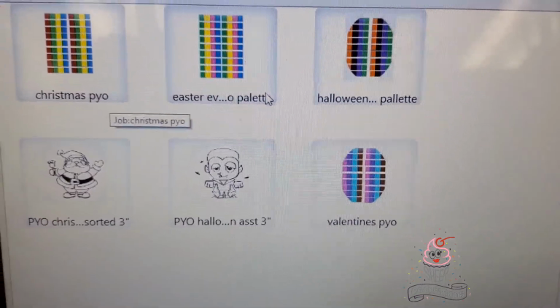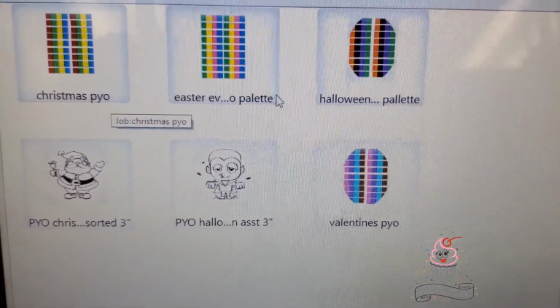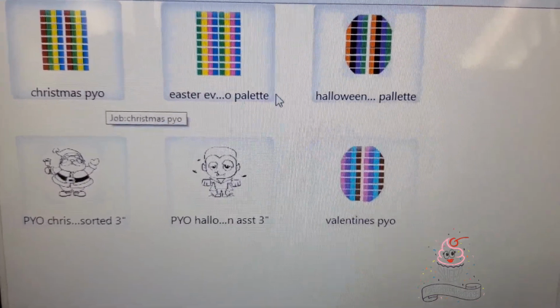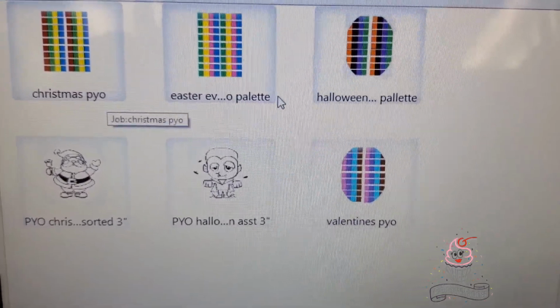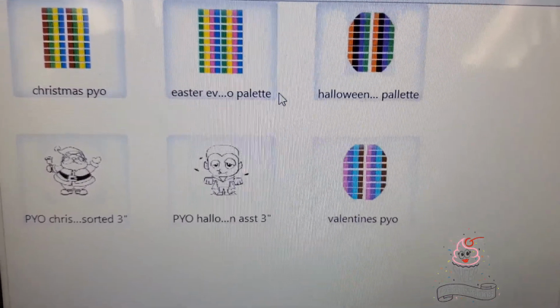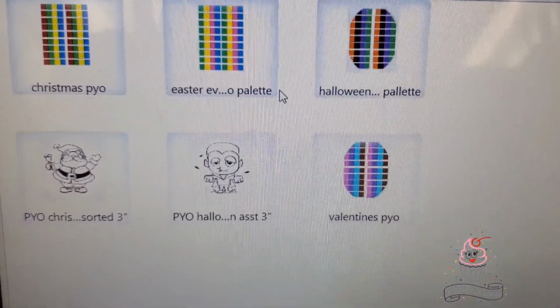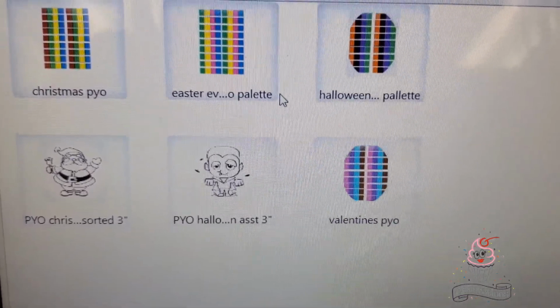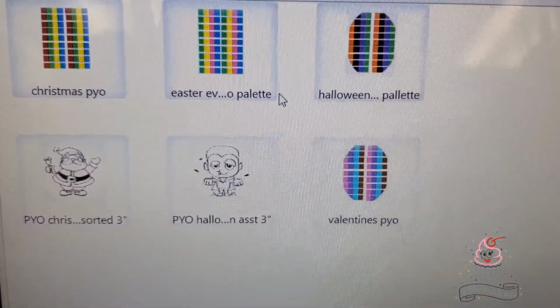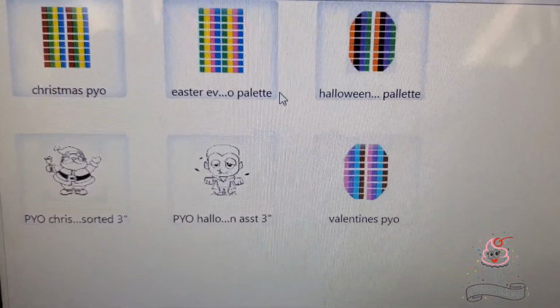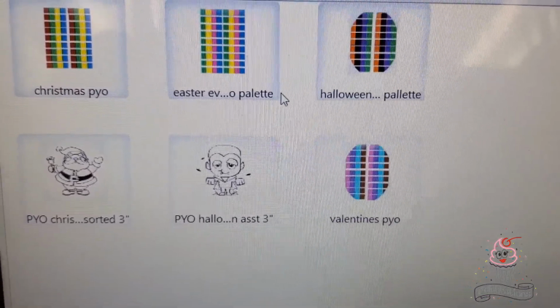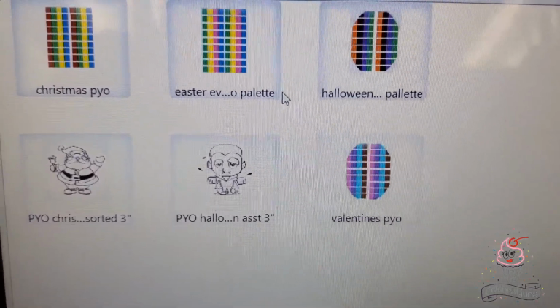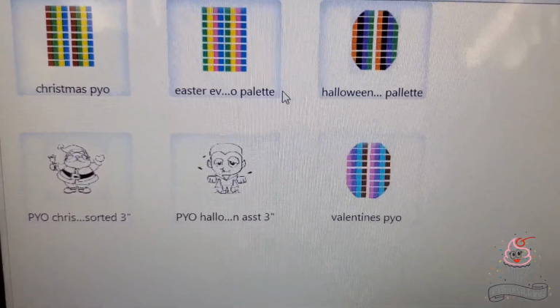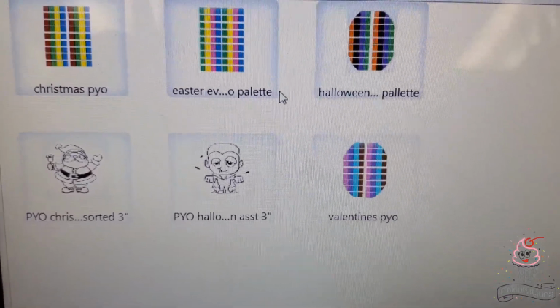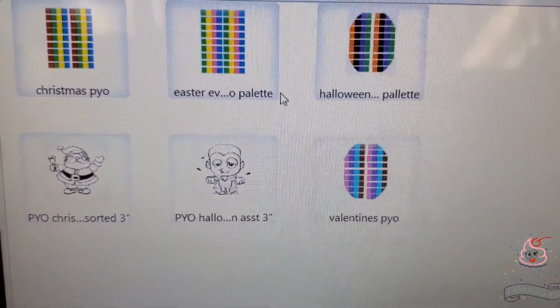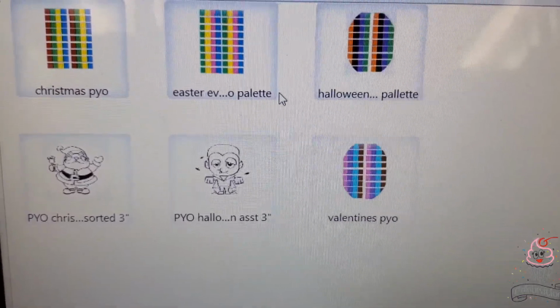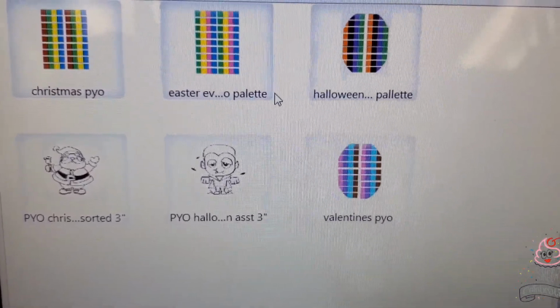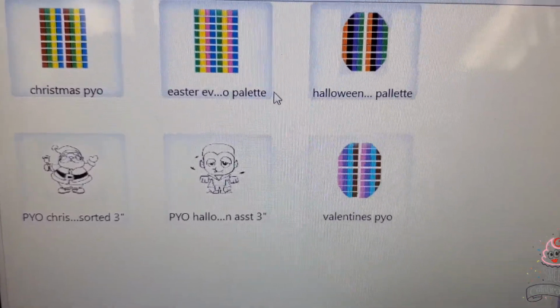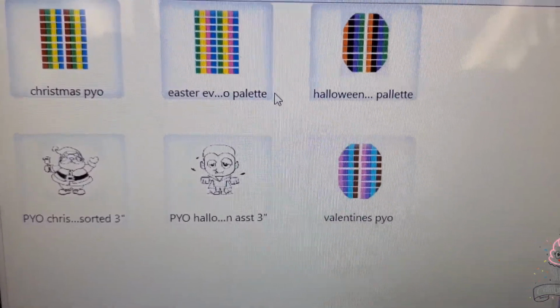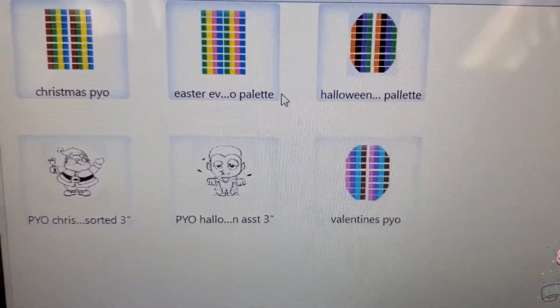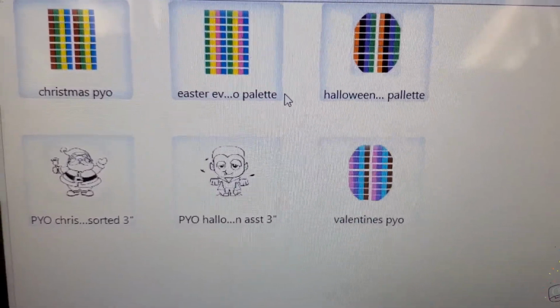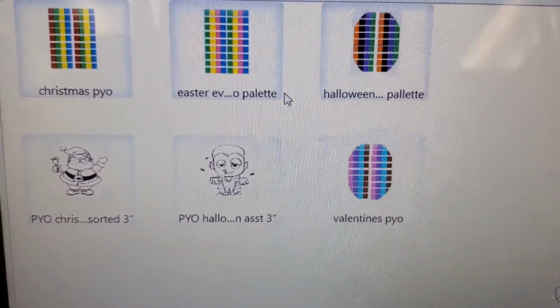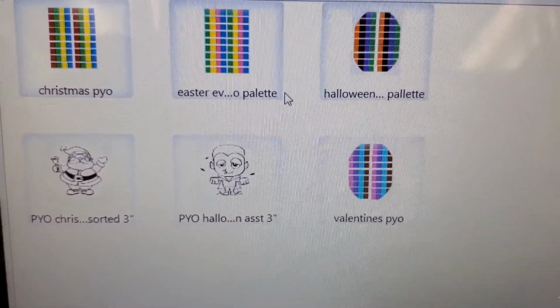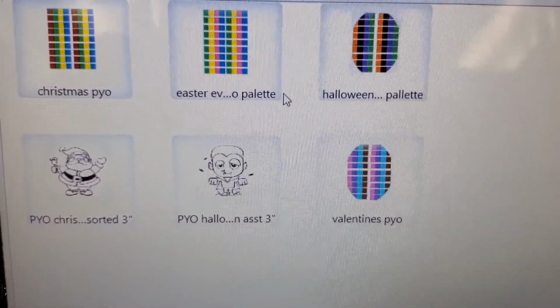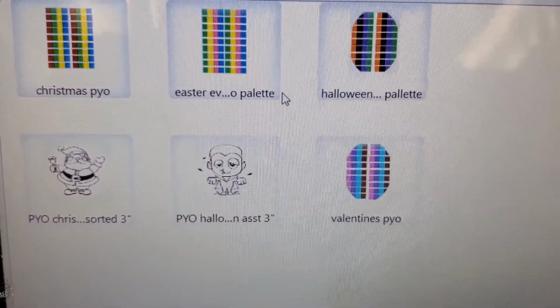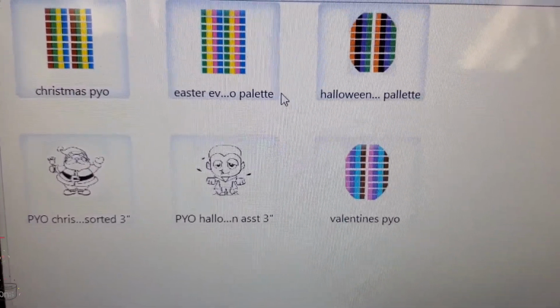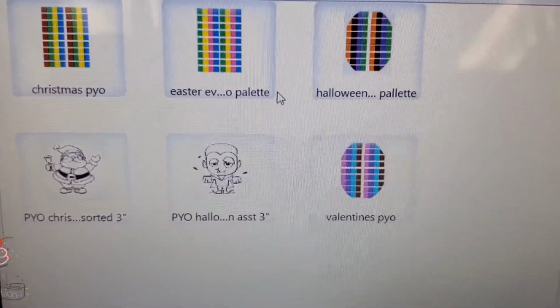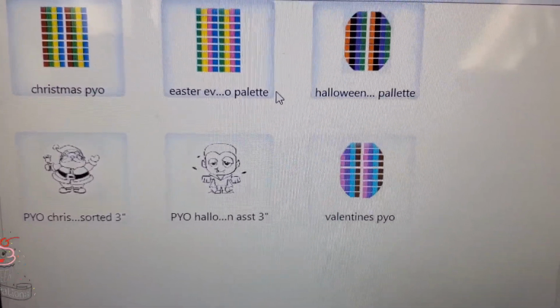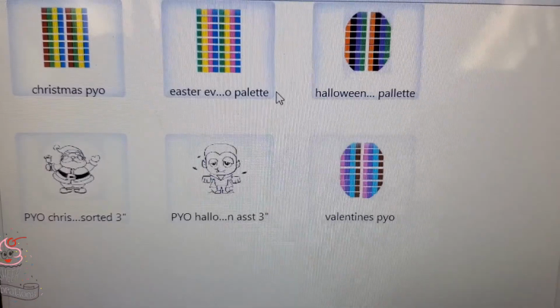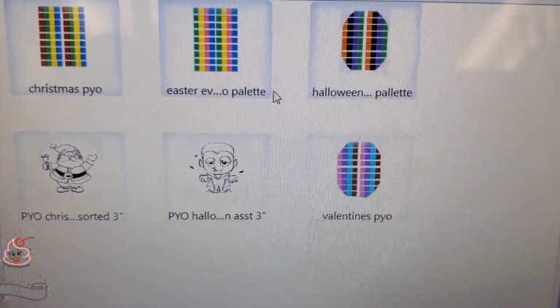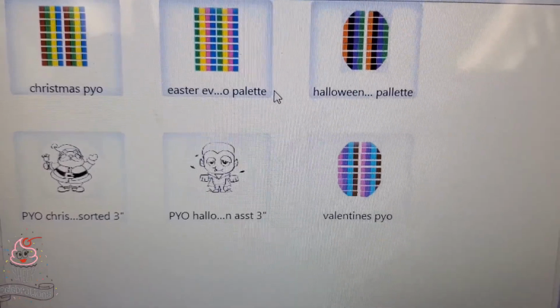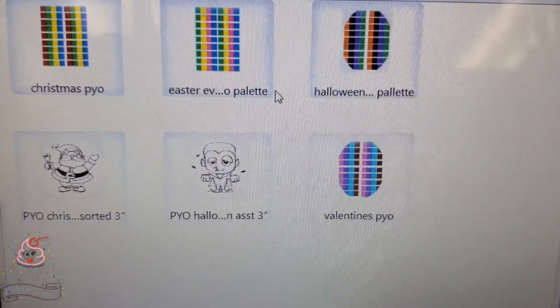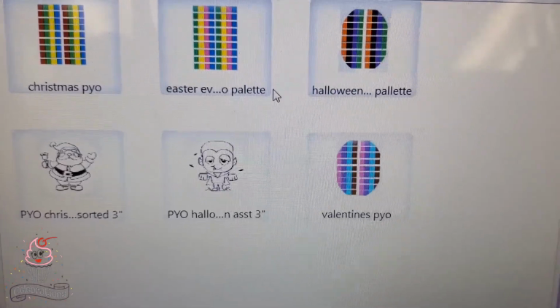The Everyday or Easter P.Y.O. — which is really good for all the time — comes in green, yellow, pink, and blue.